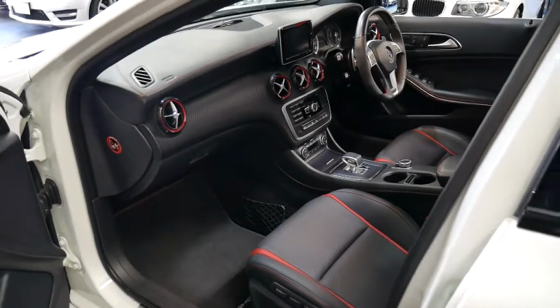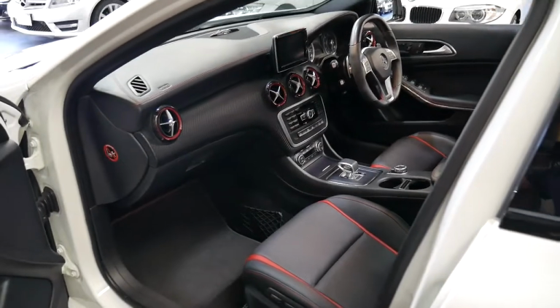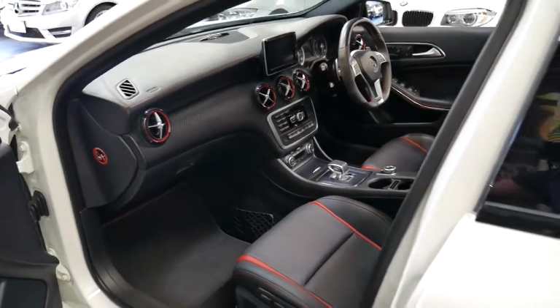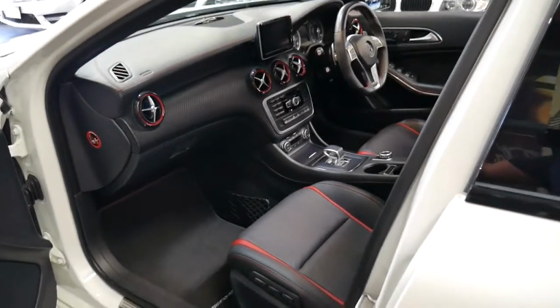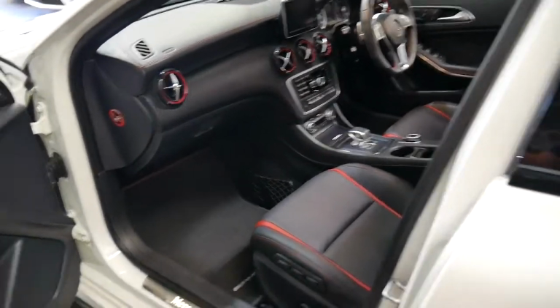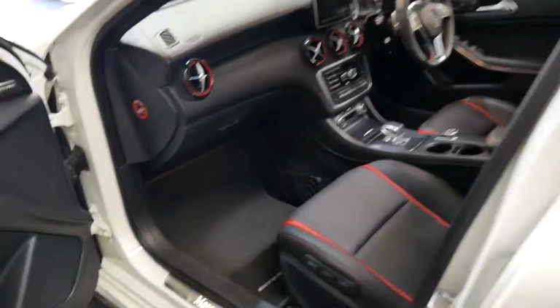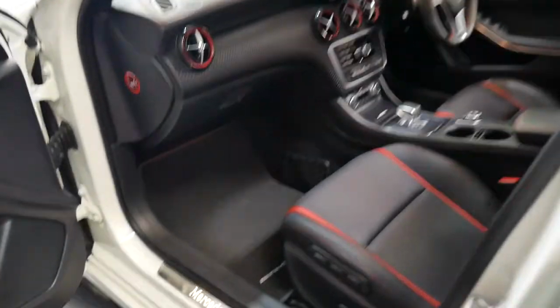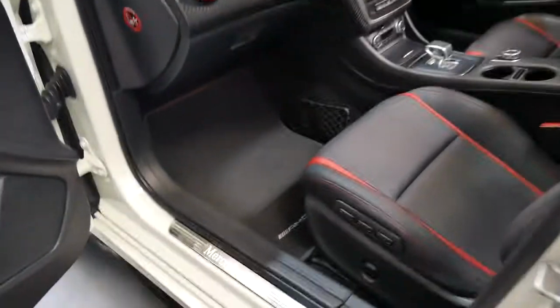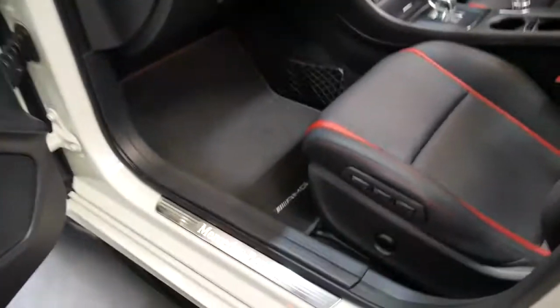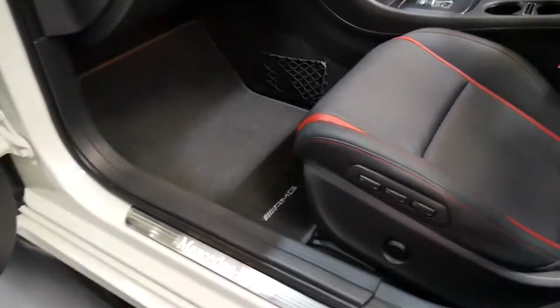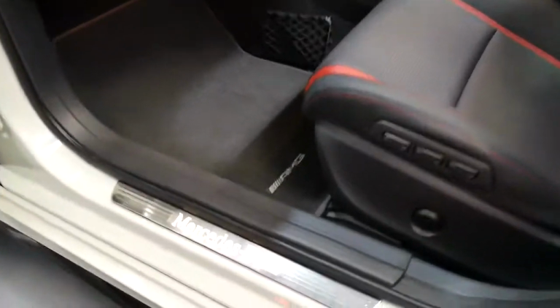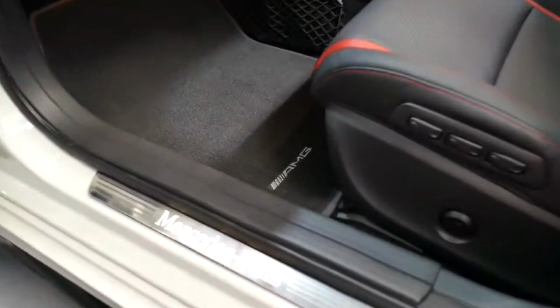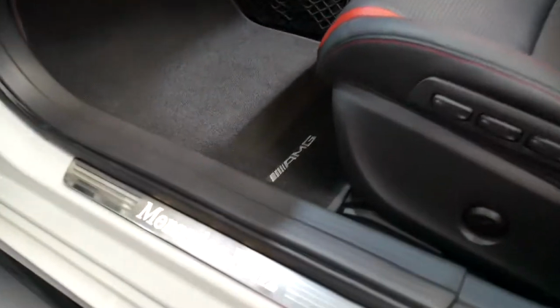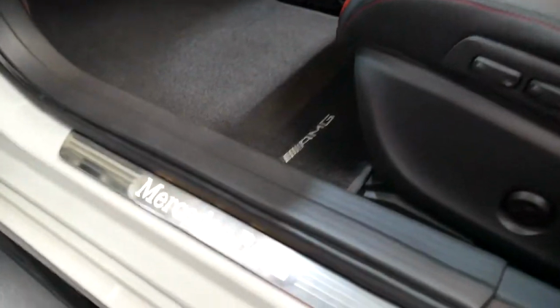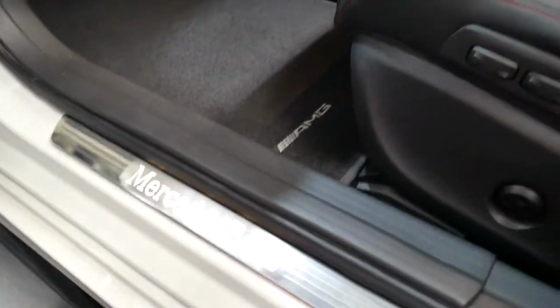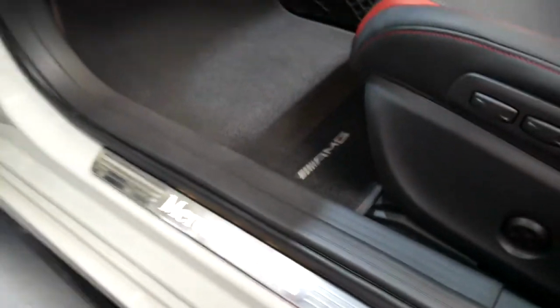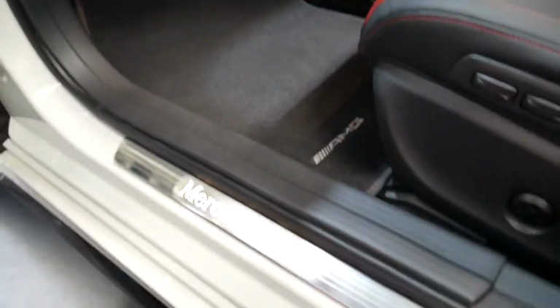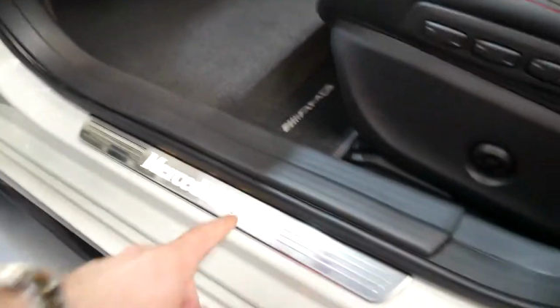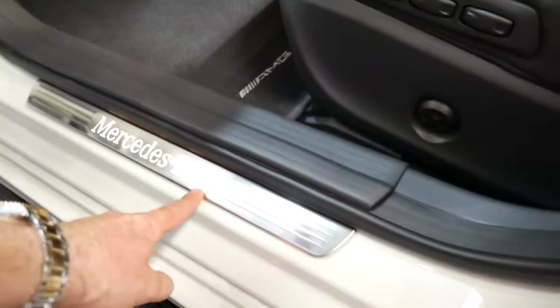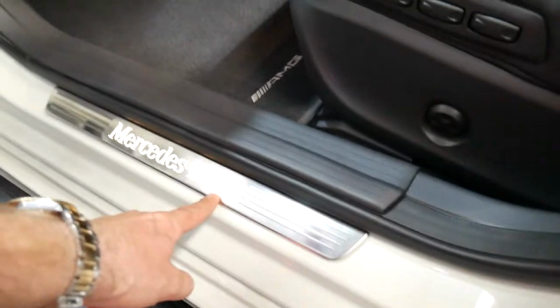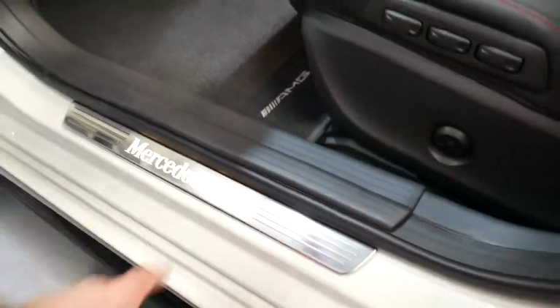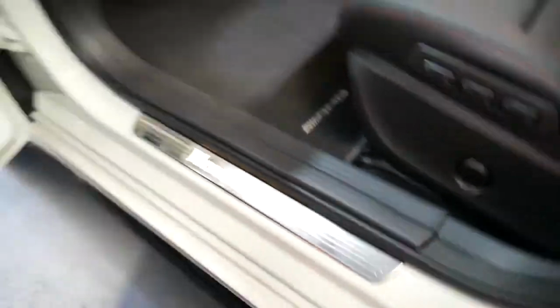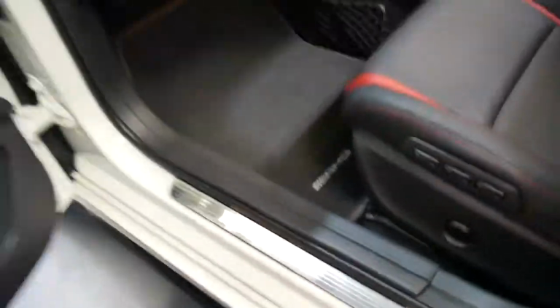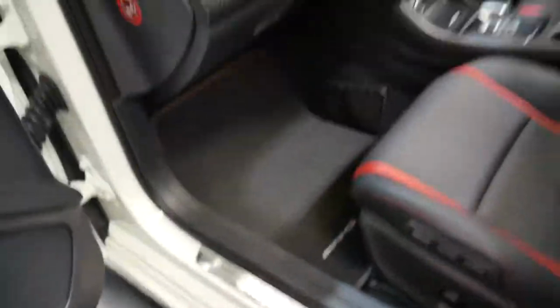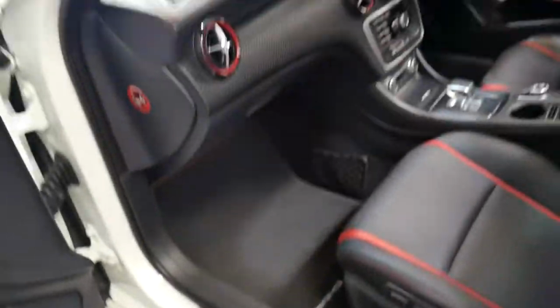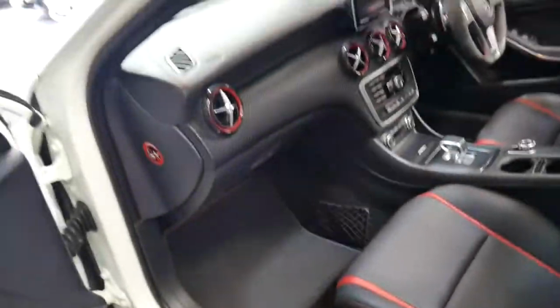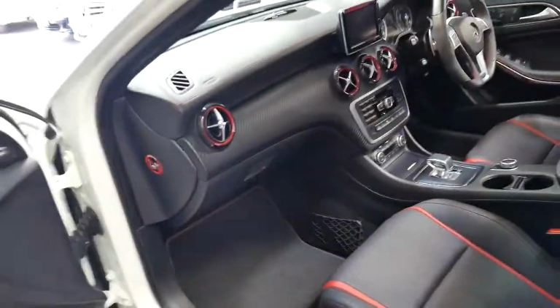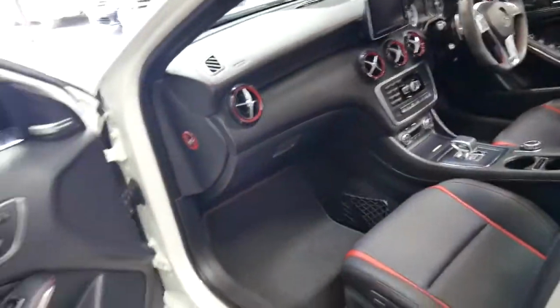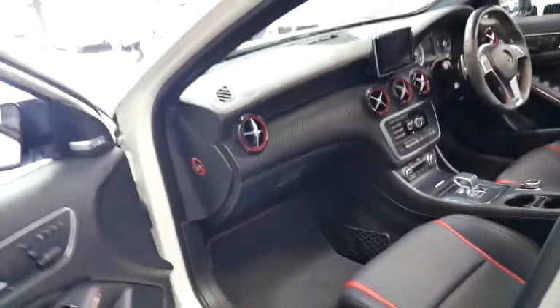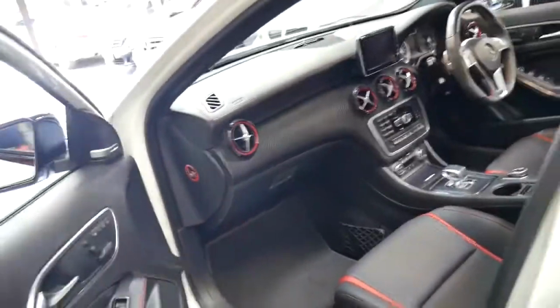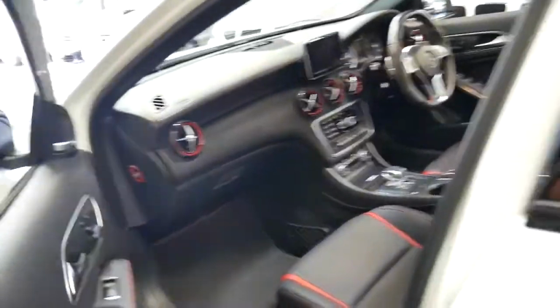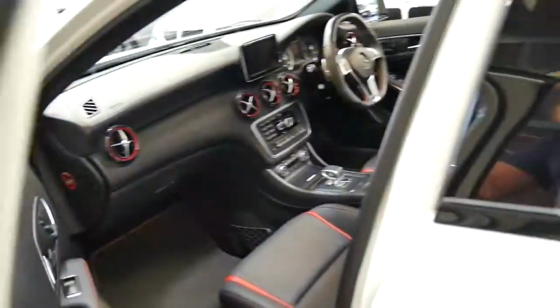It's got a panoramic roof, as you can see, and I think it looks fantastic. It's also got a light behind here as well — all these little things which make a big difference.